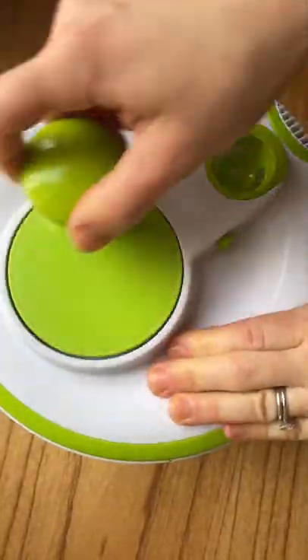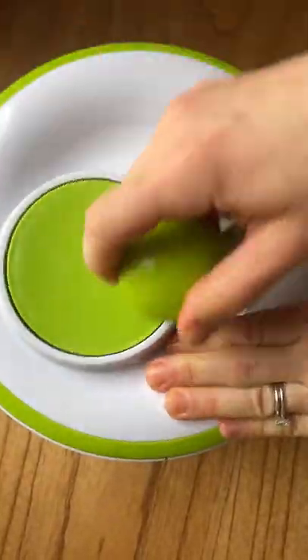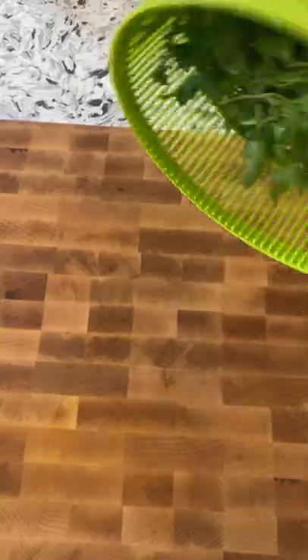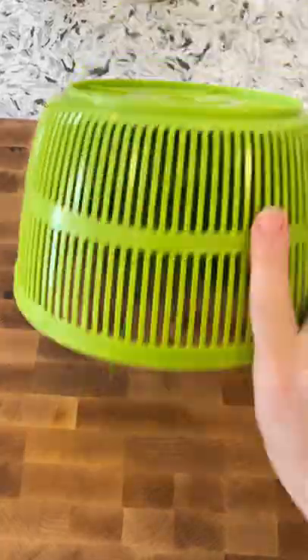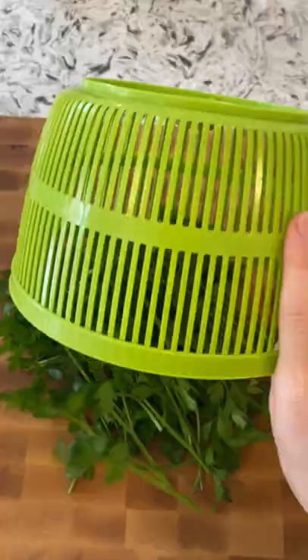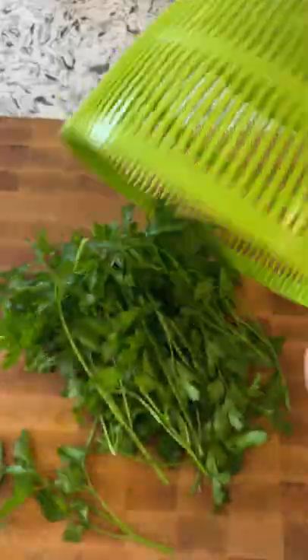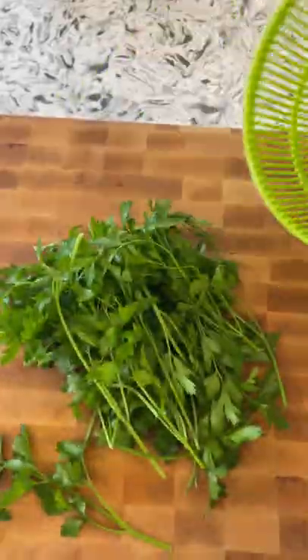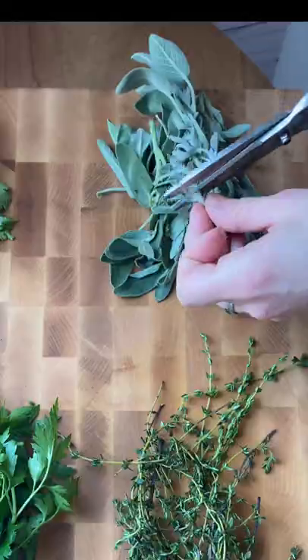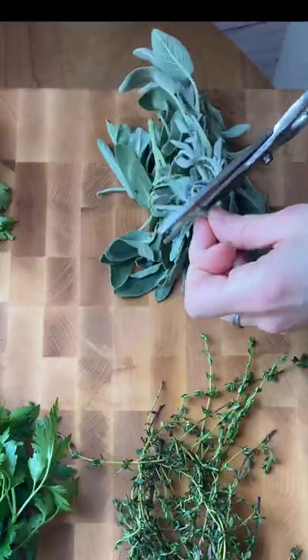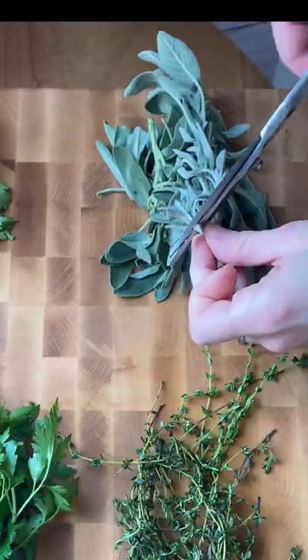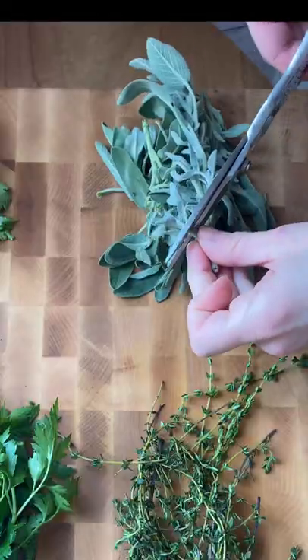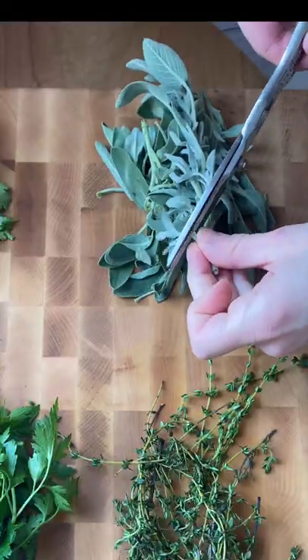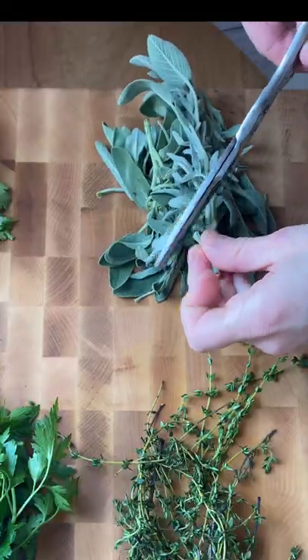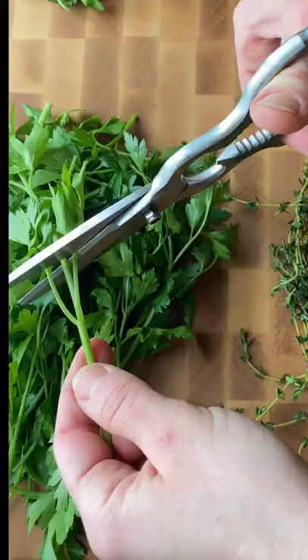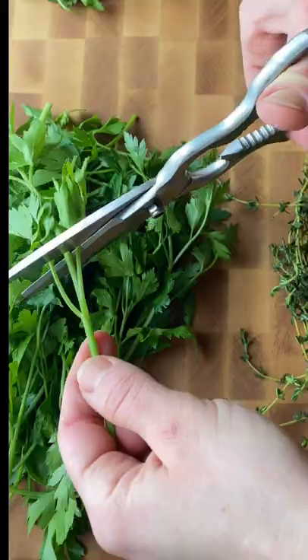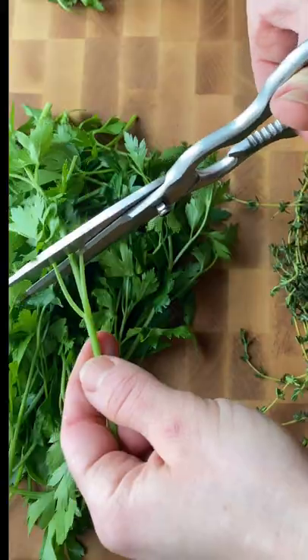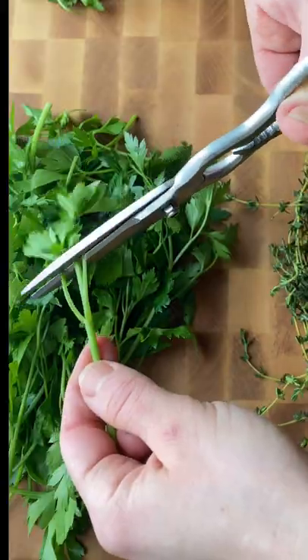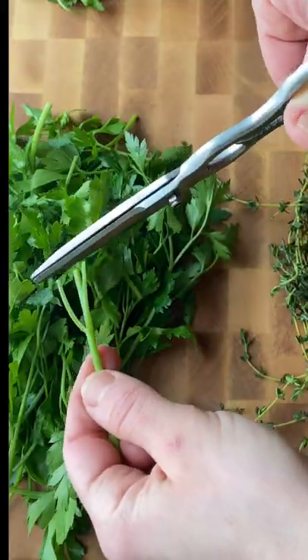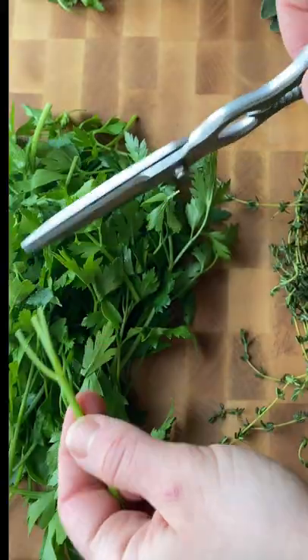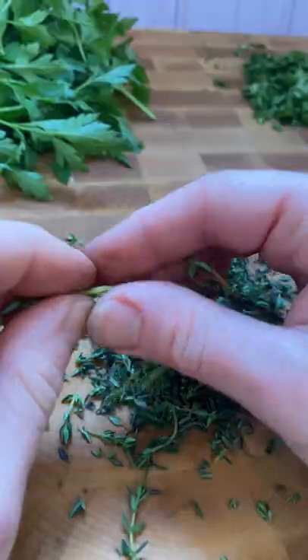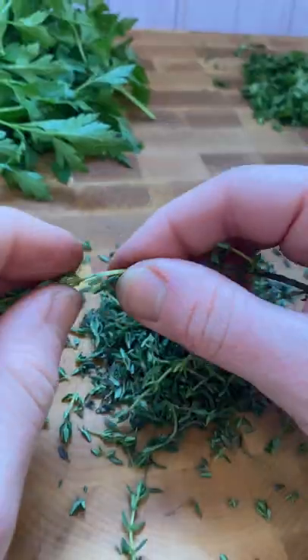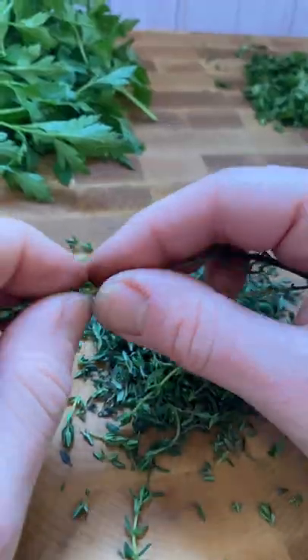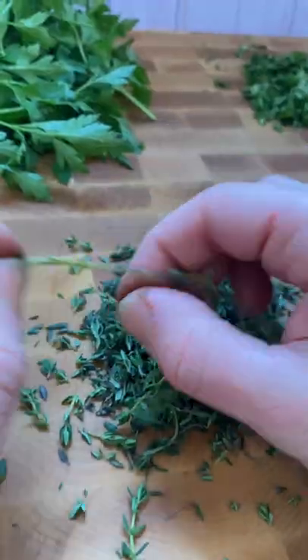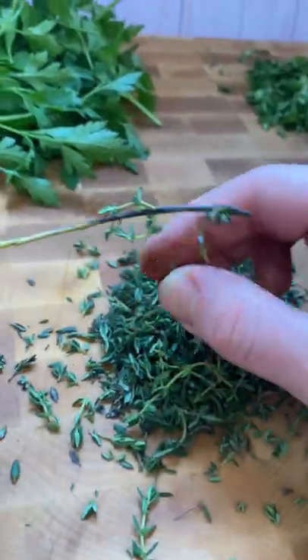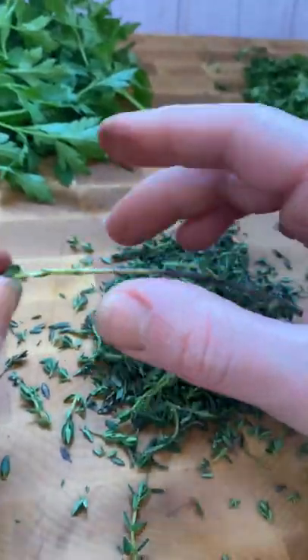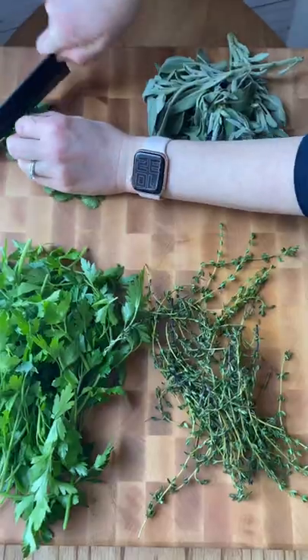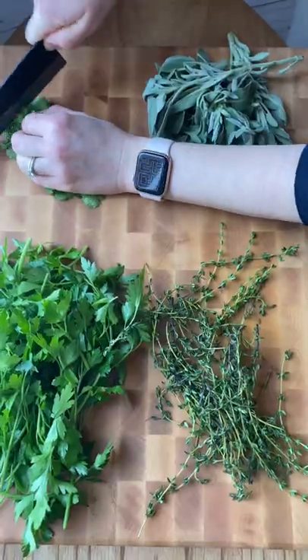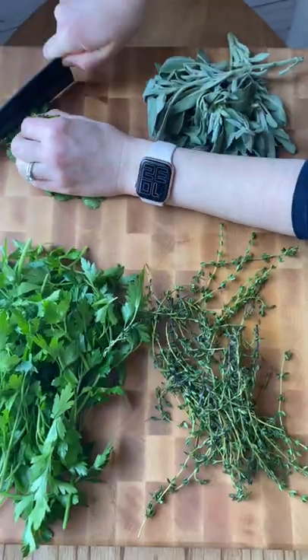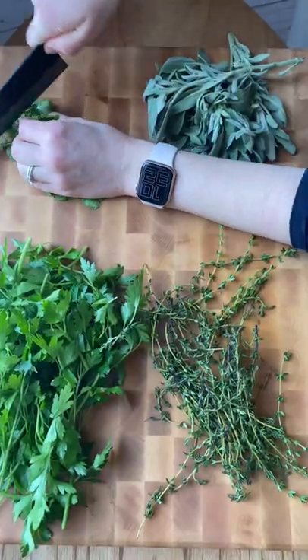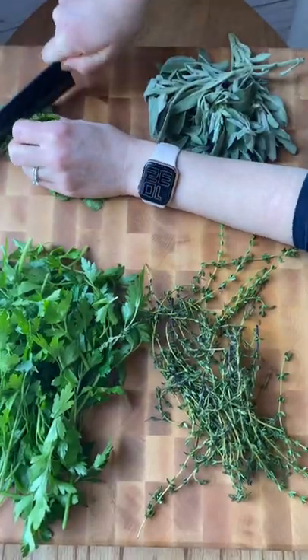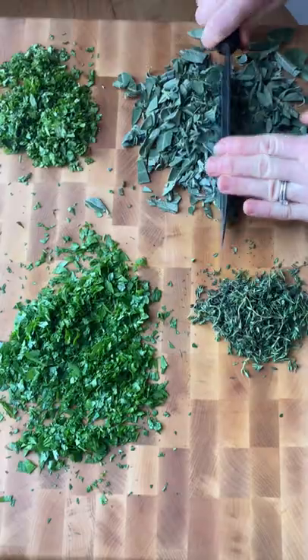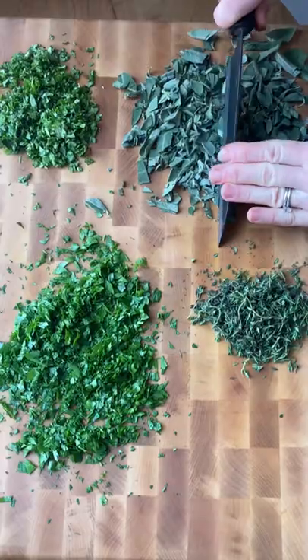Lay them flat onto a cutting board, trim or pluck the leaves, and roughly chop the herbs.